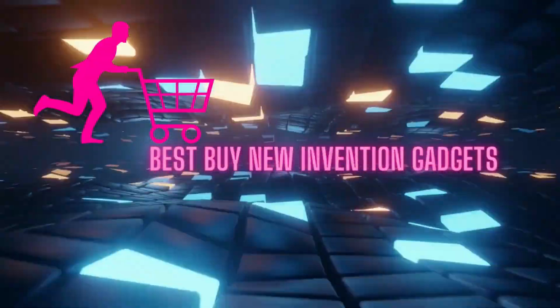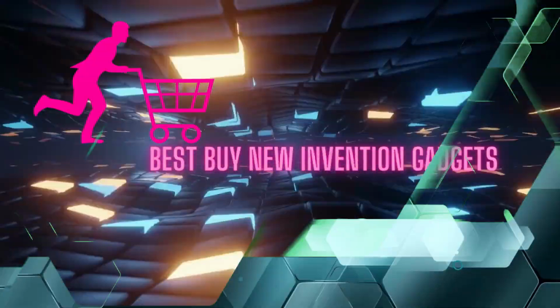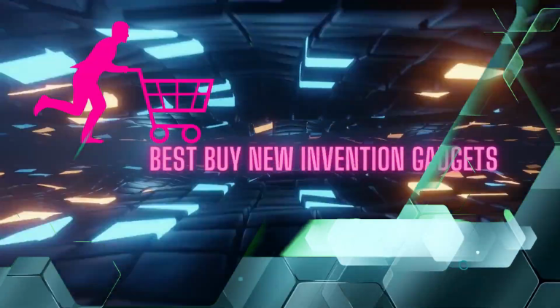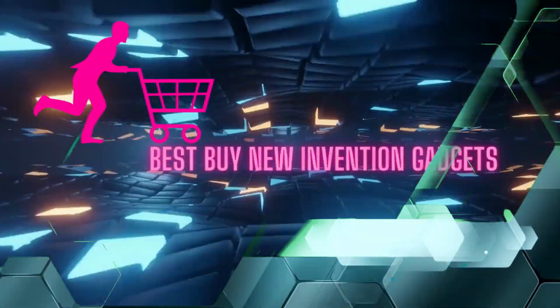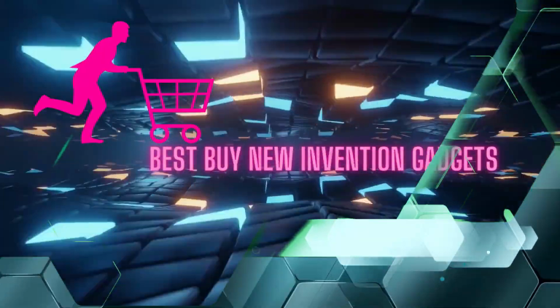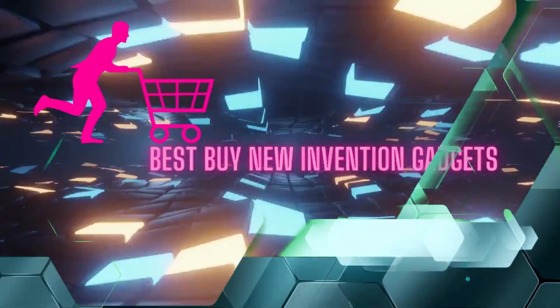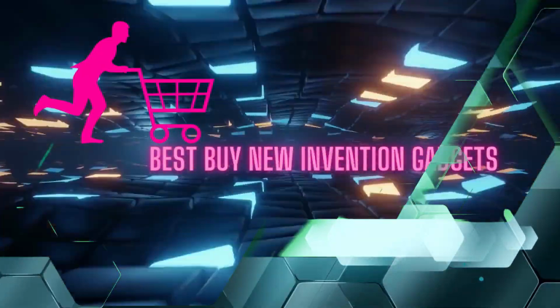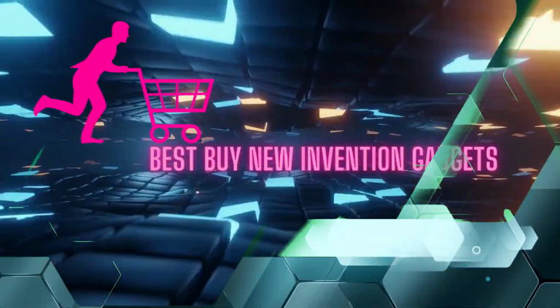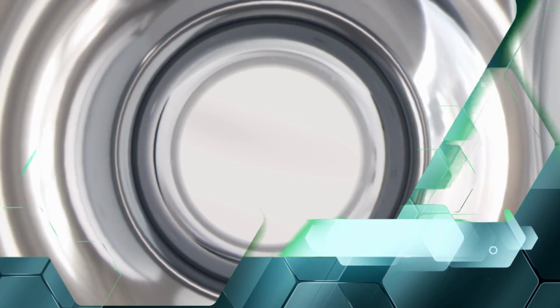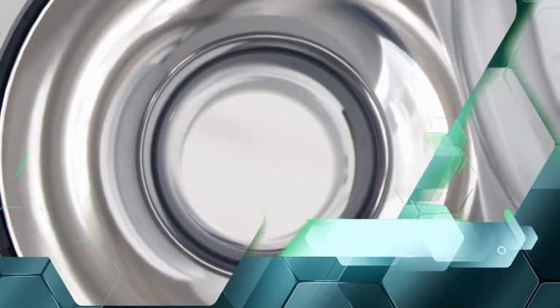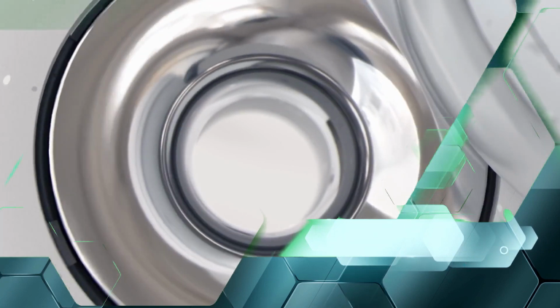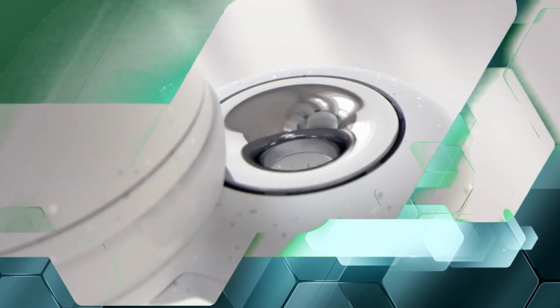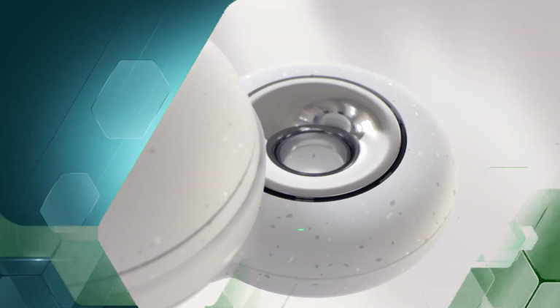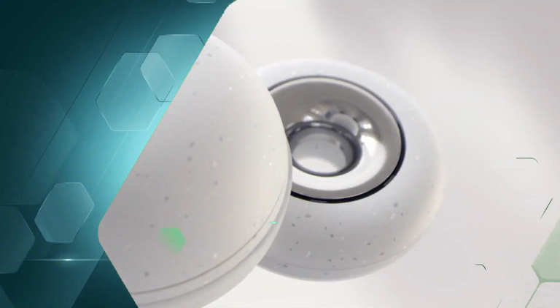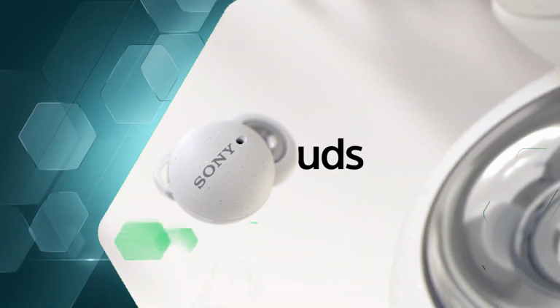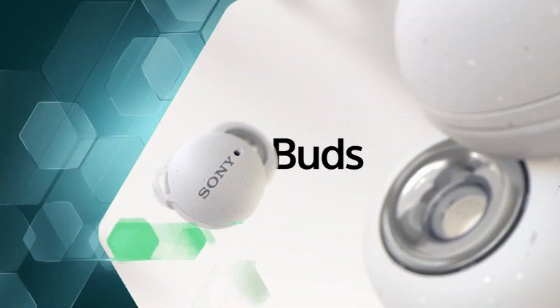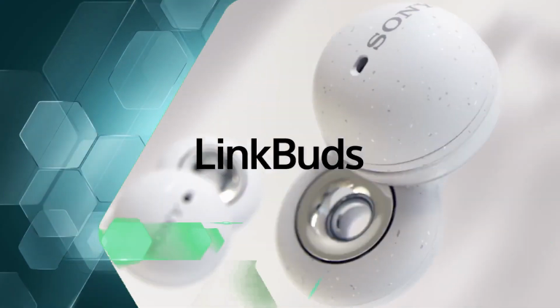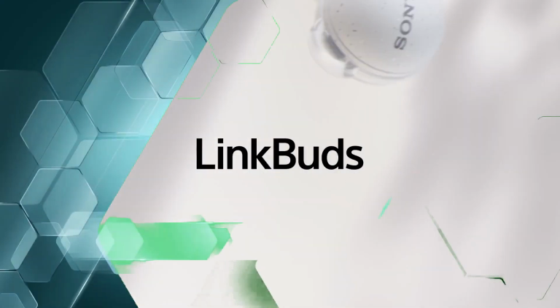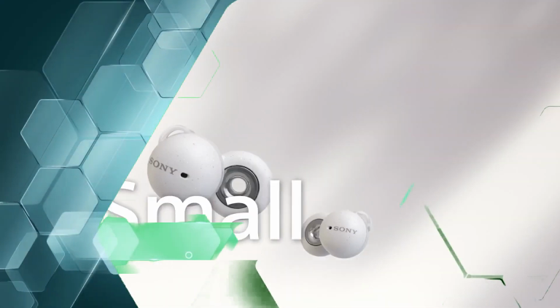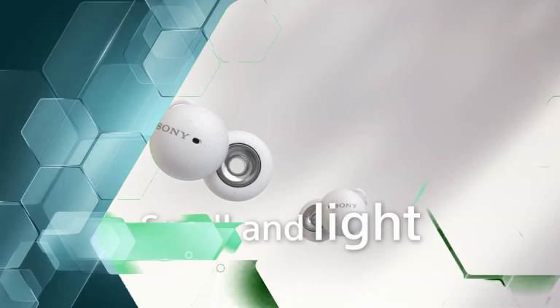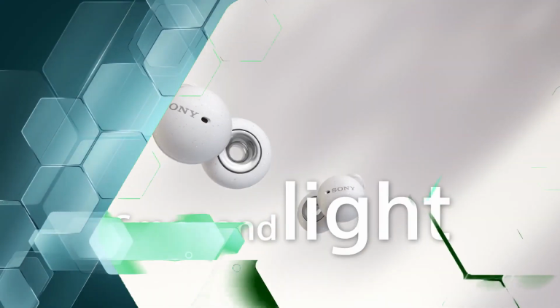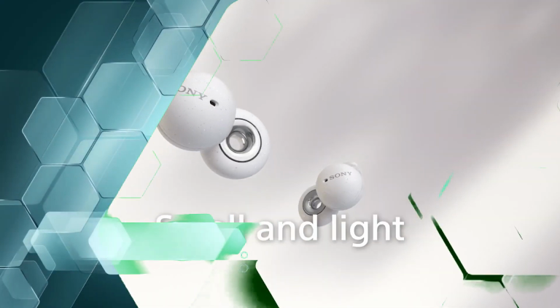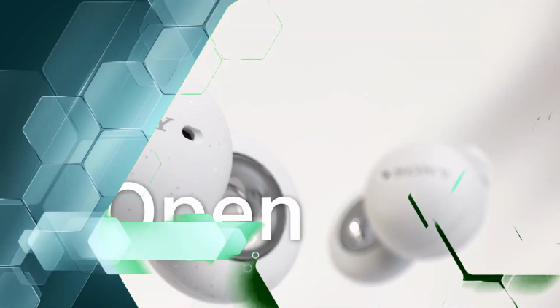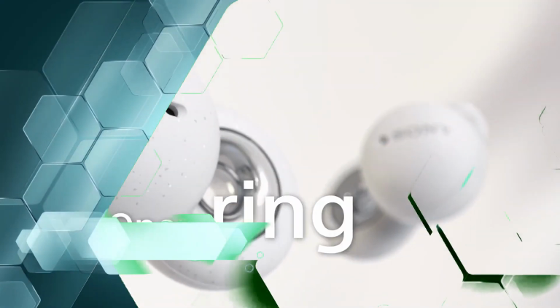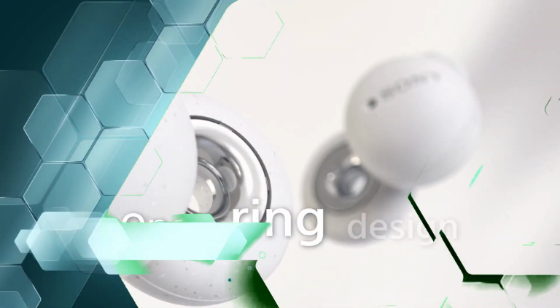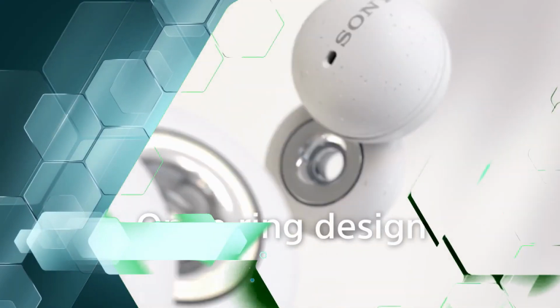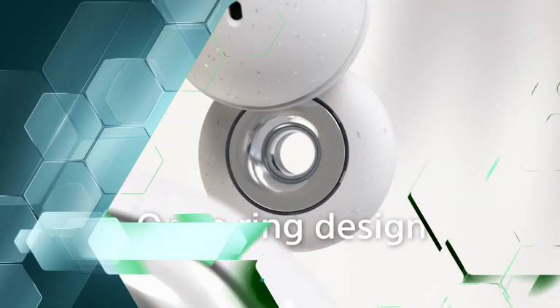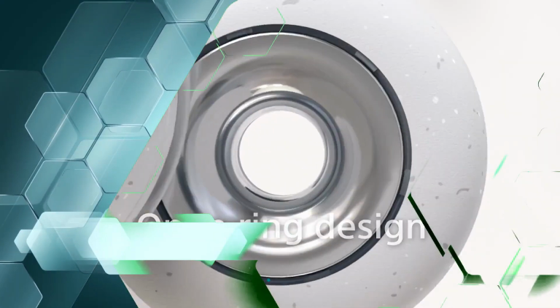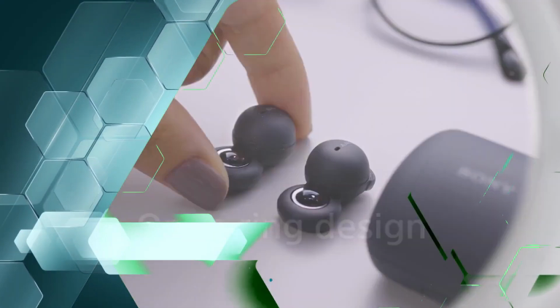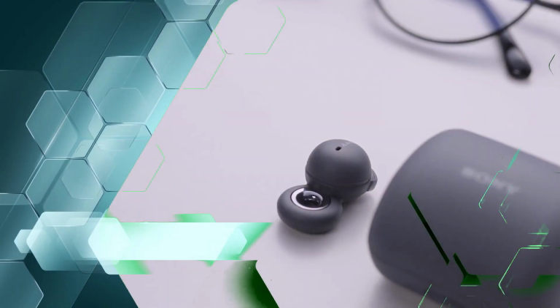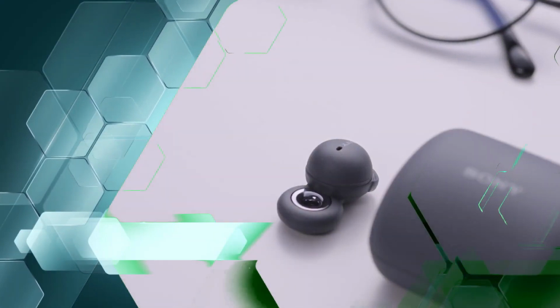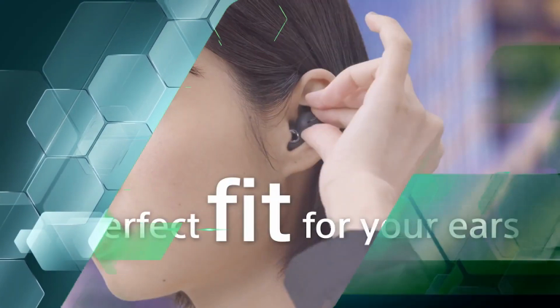Welcome to Best Buy New Invention Gadgets. Today's video is about the Sony Link Buds.